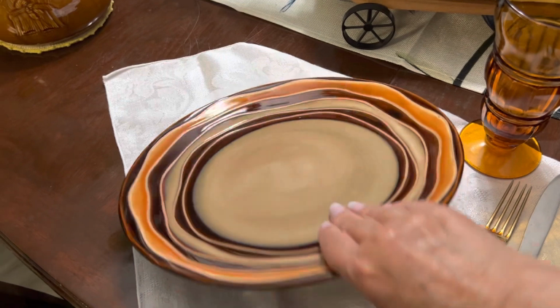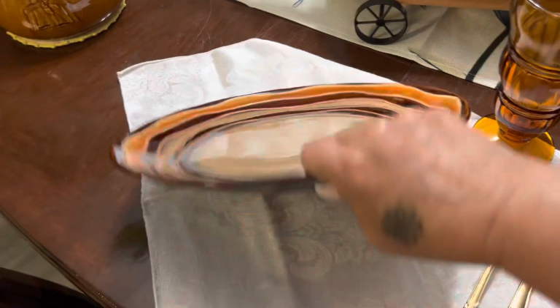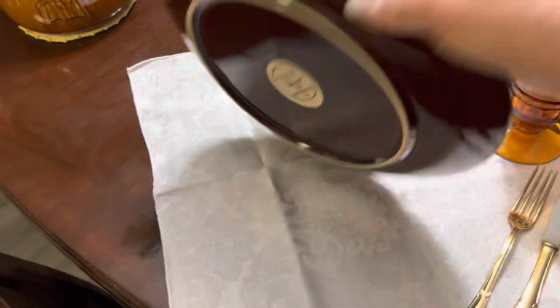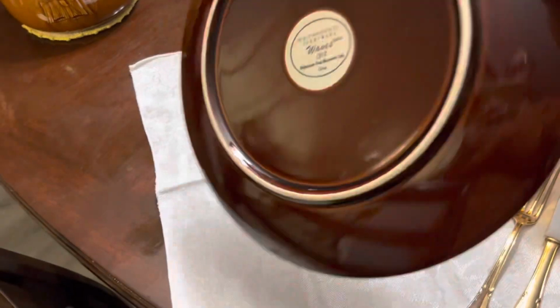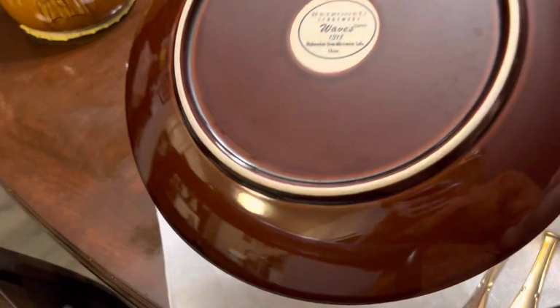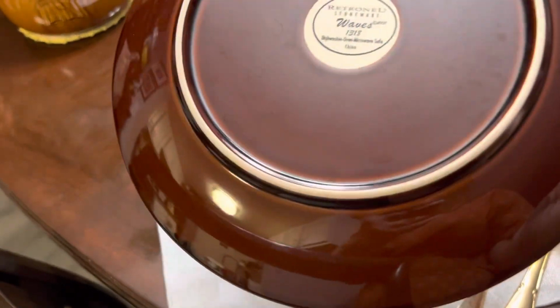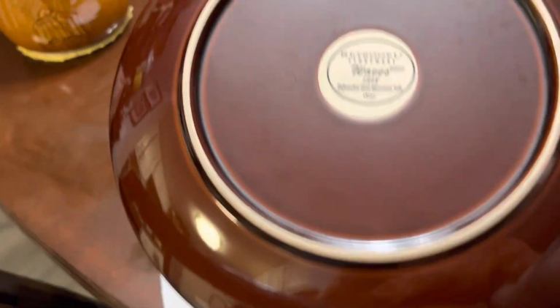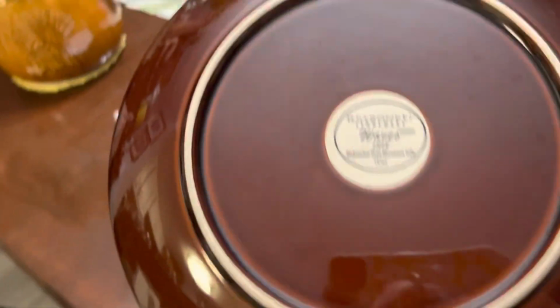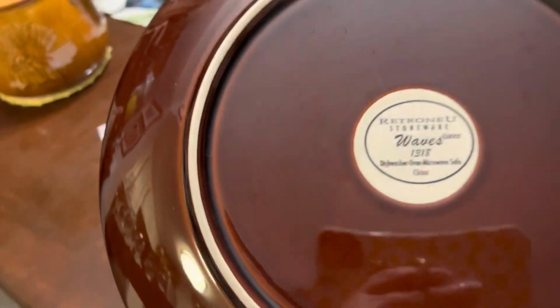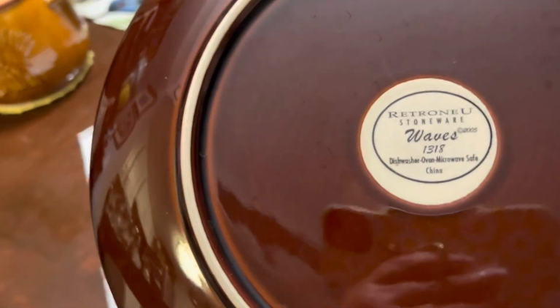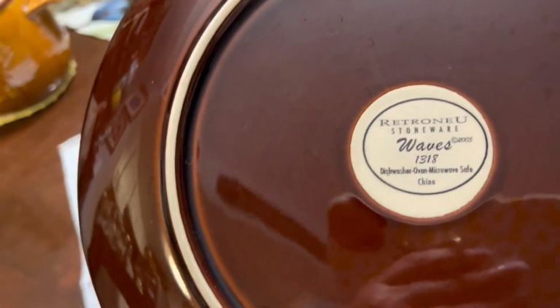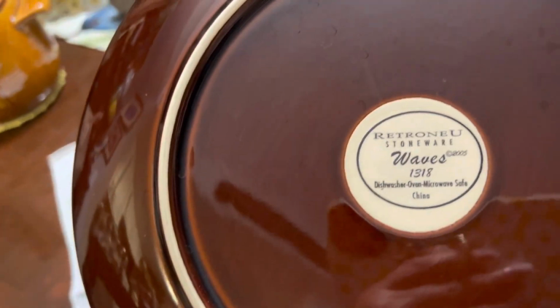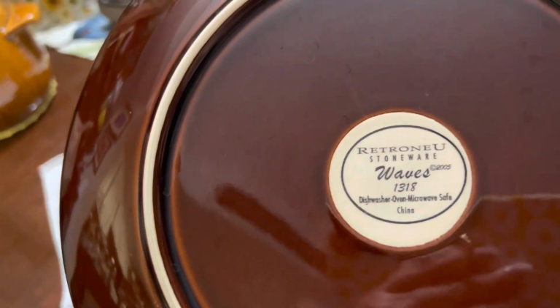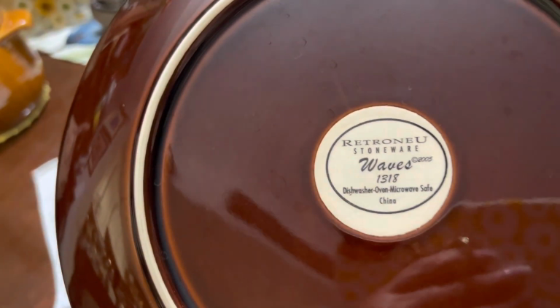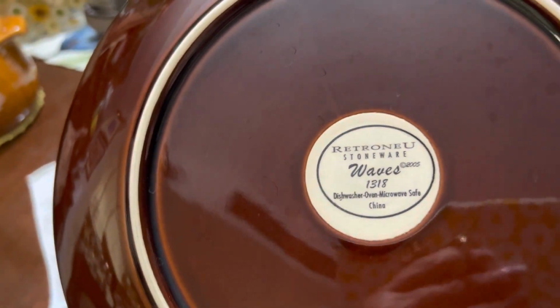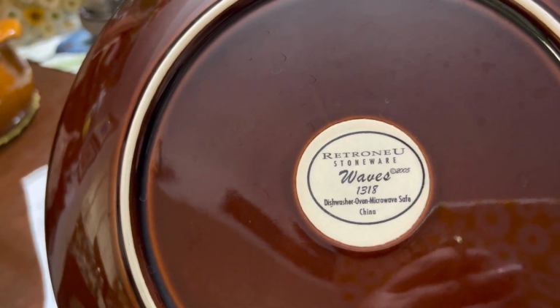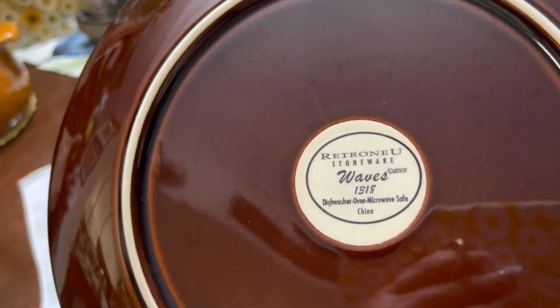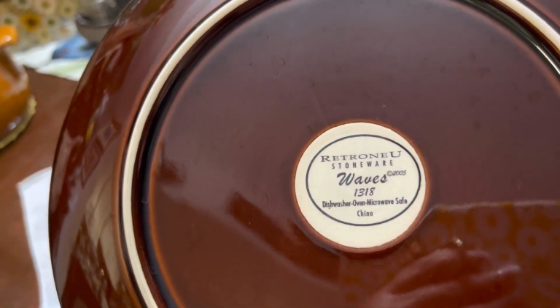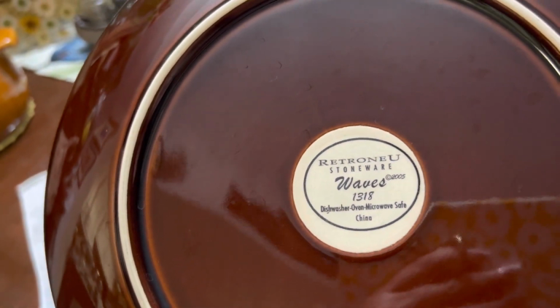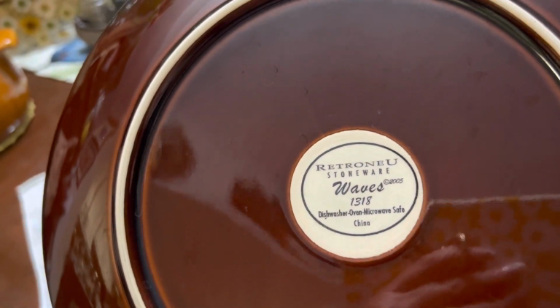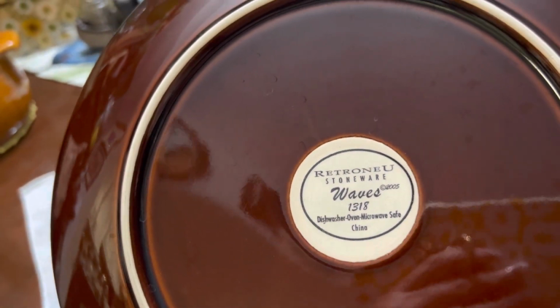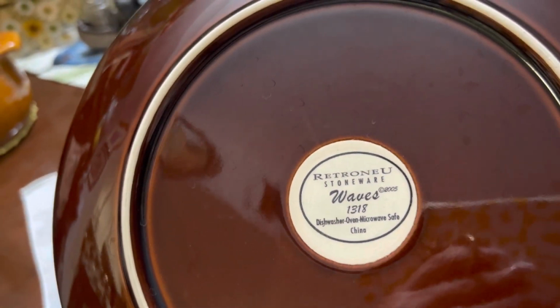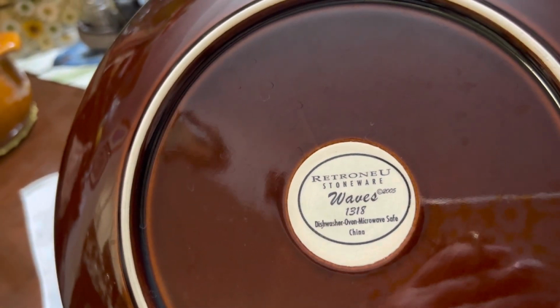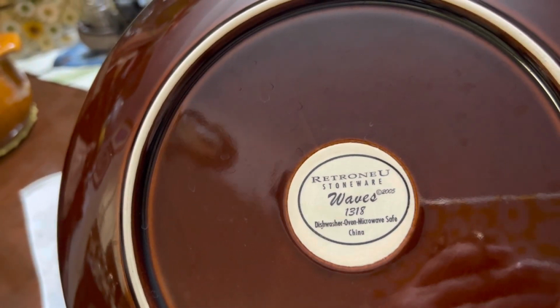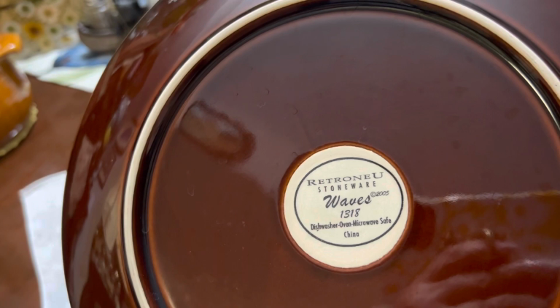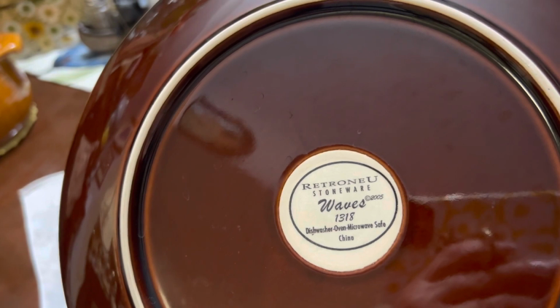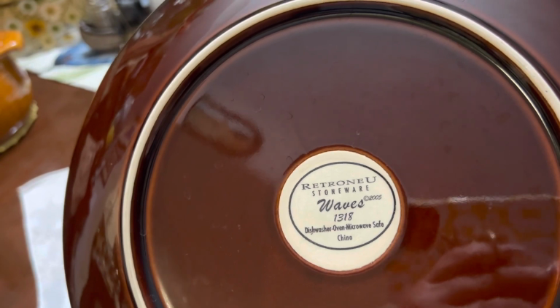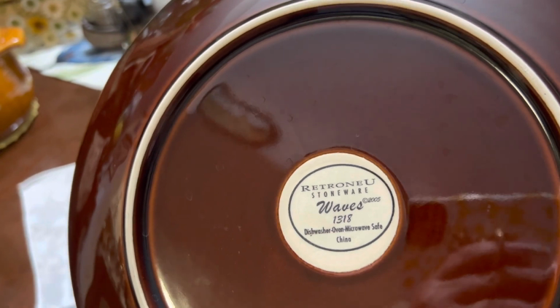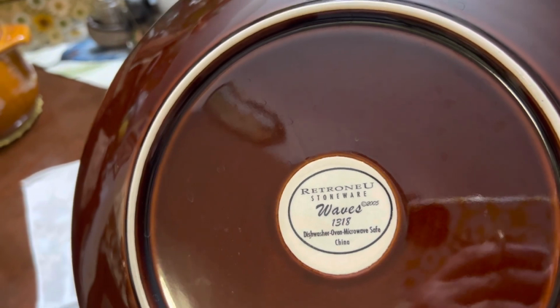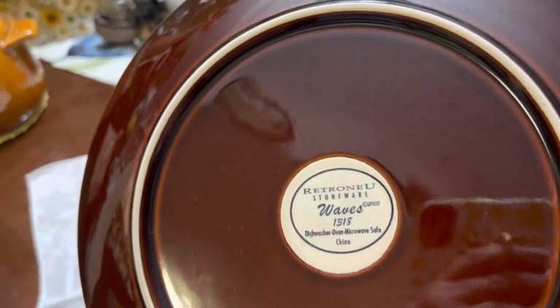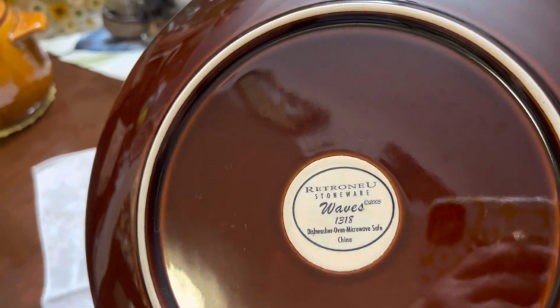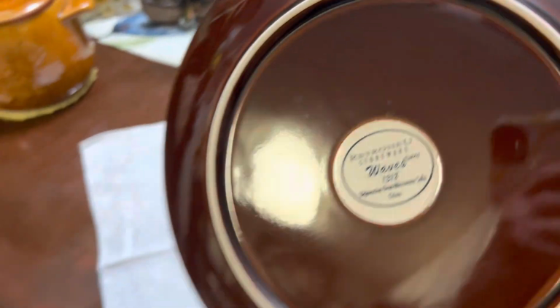I got the plates for two dollars a piece.